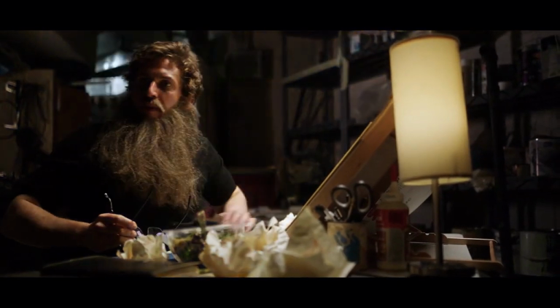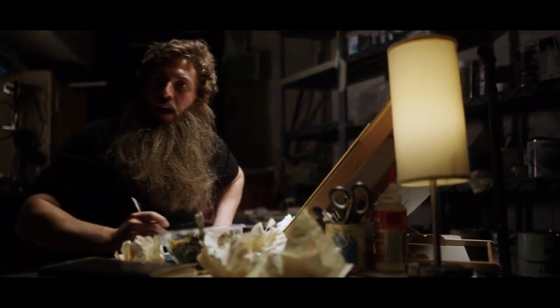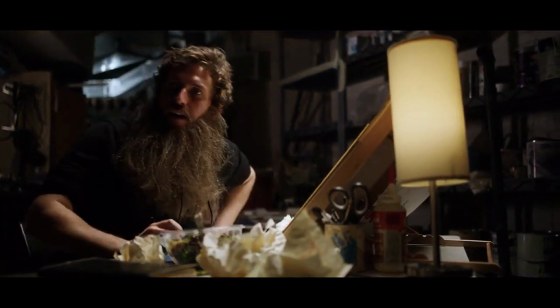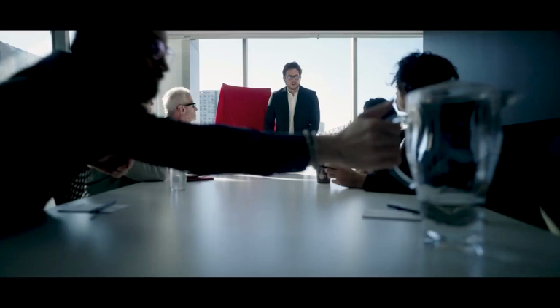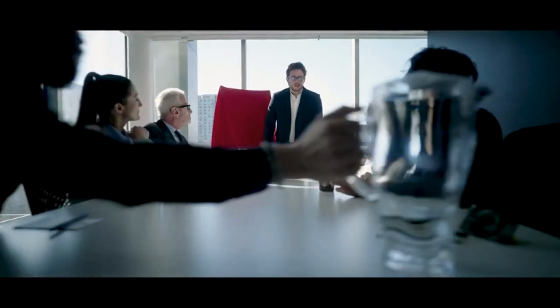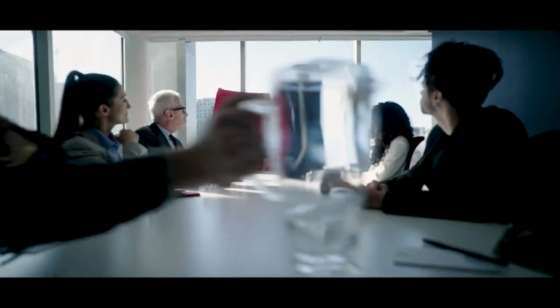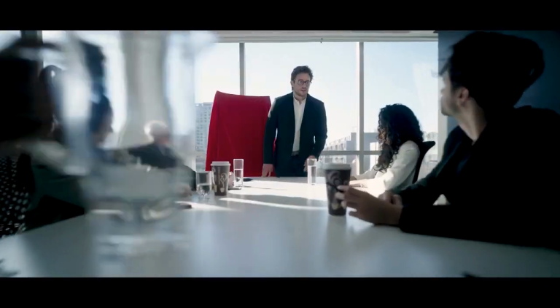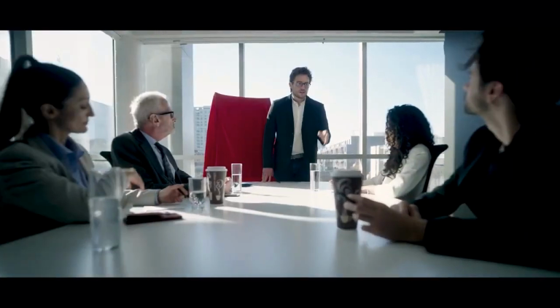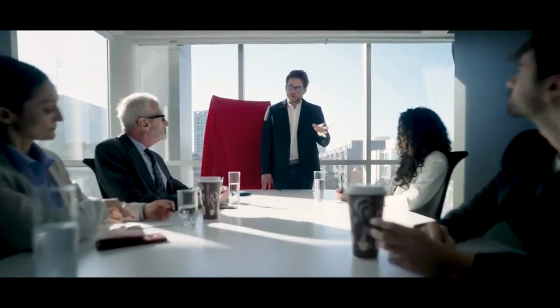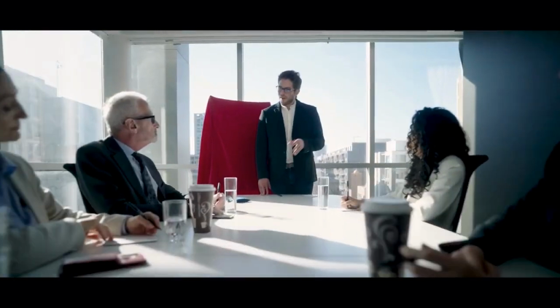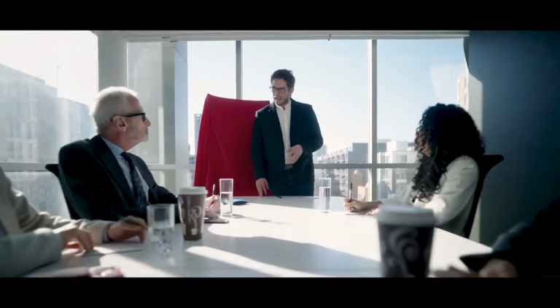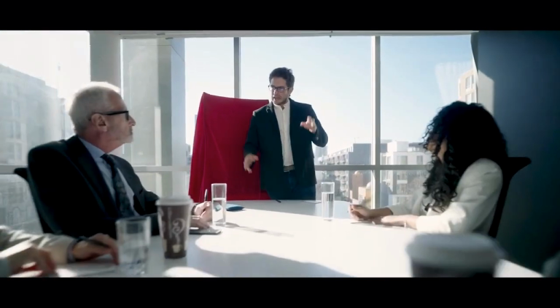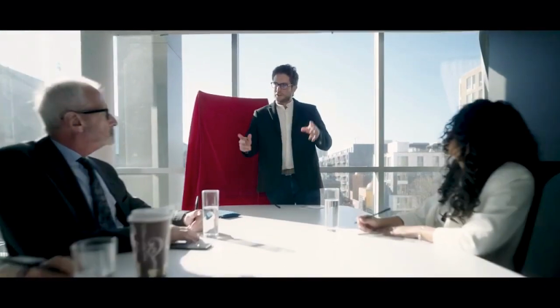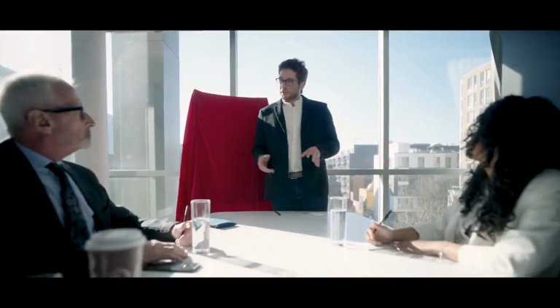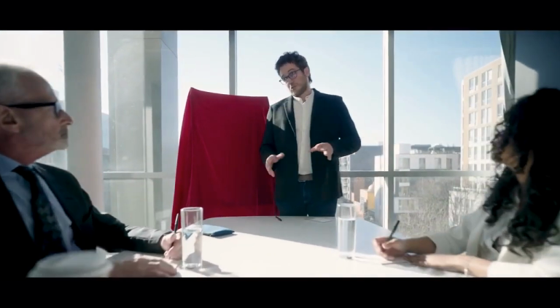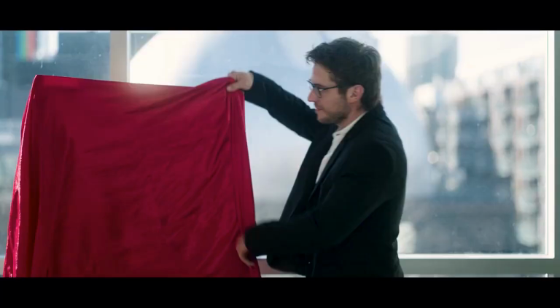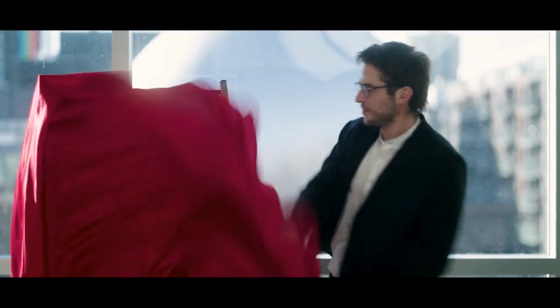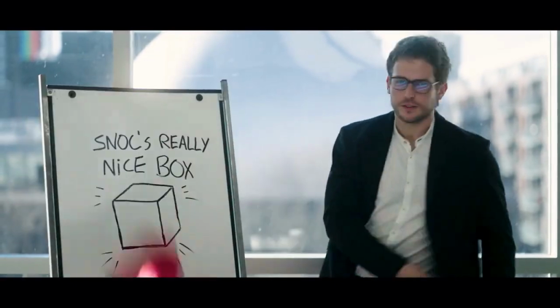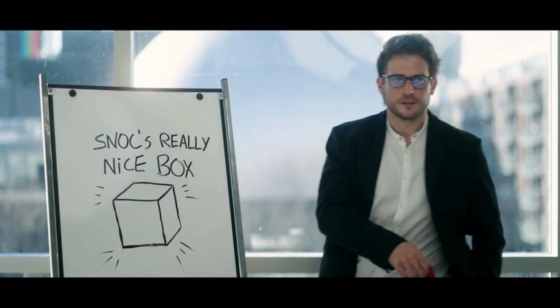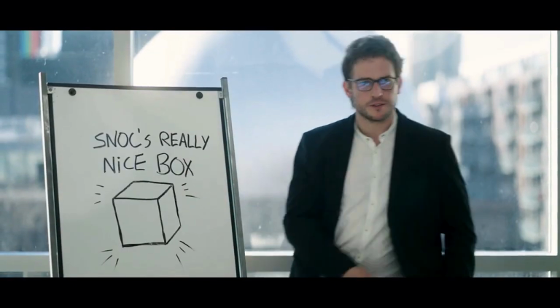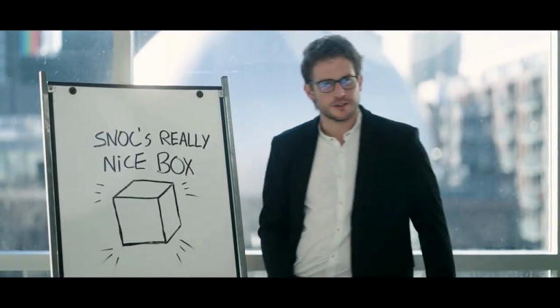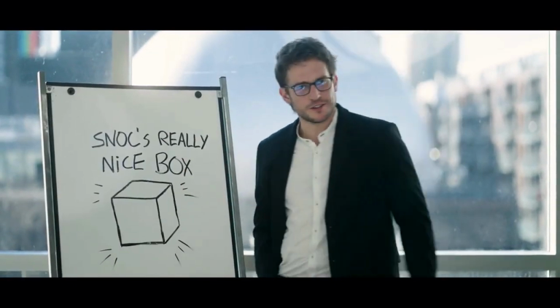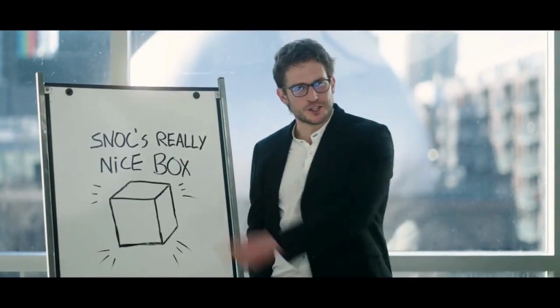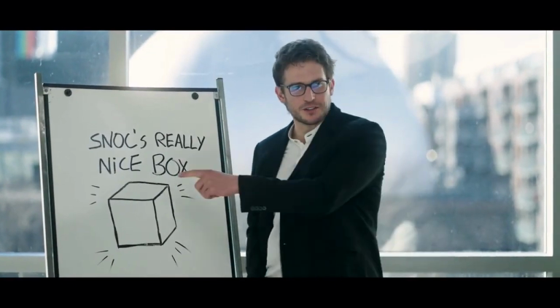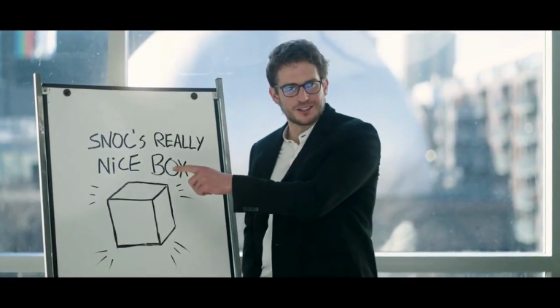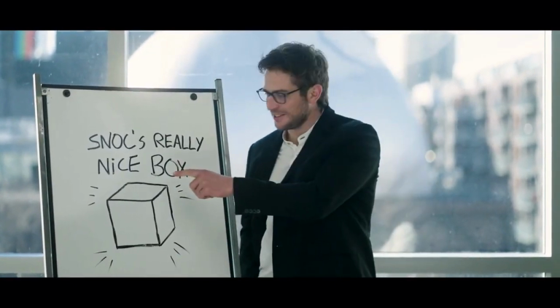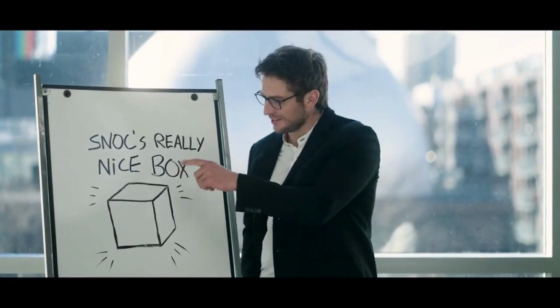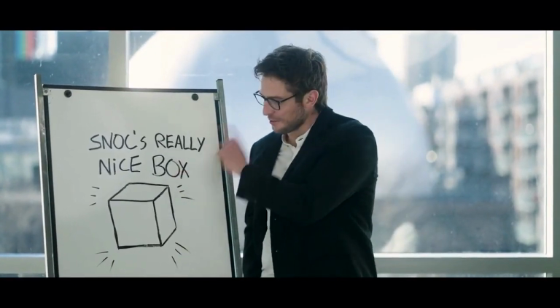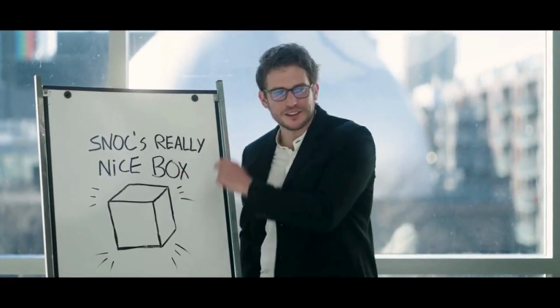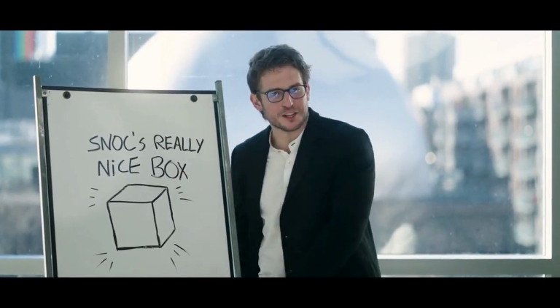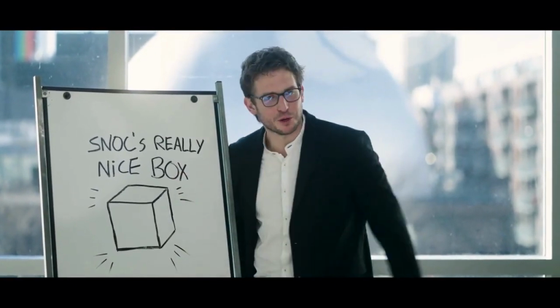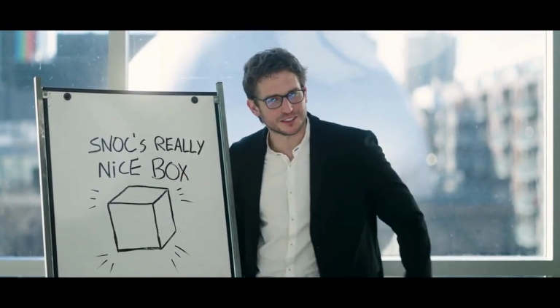And decided to rename this really nice box: Snox Really Nice Box.